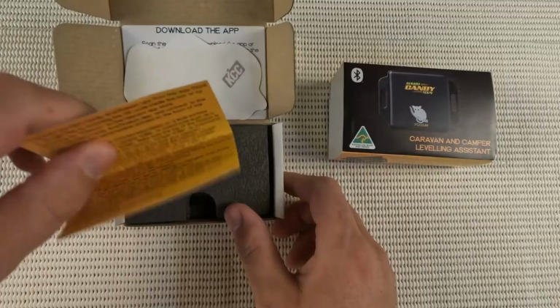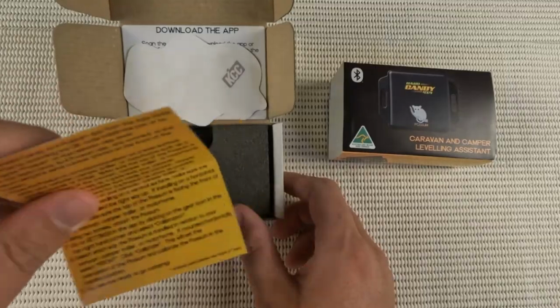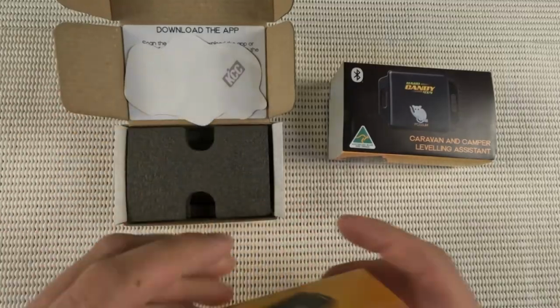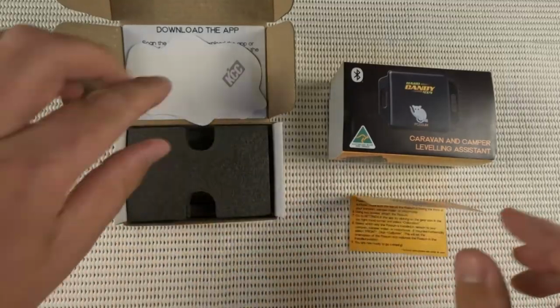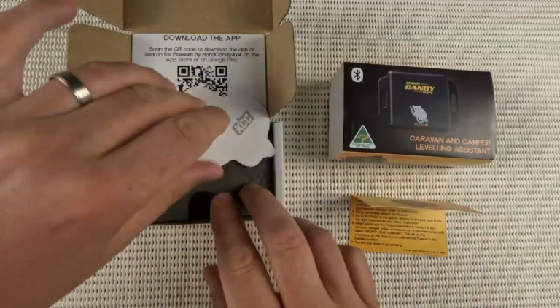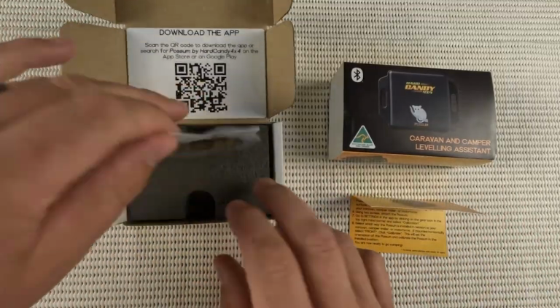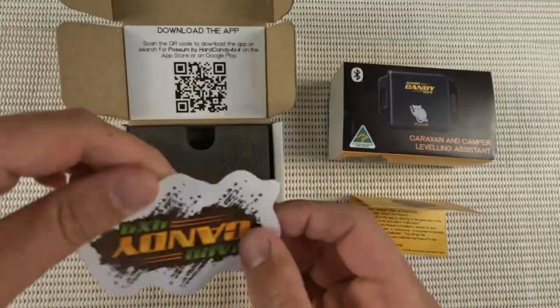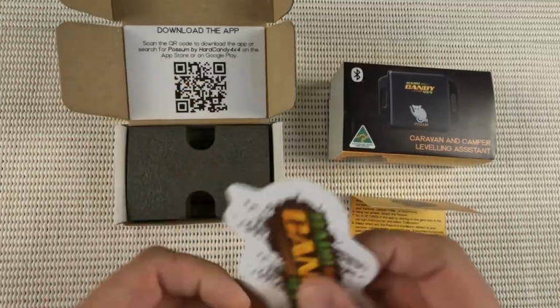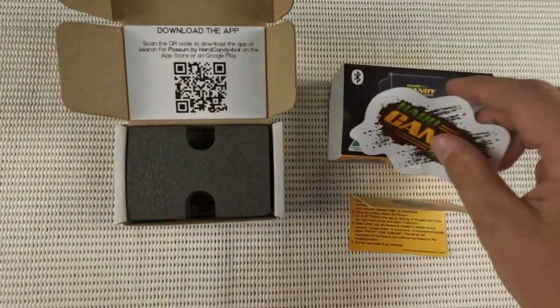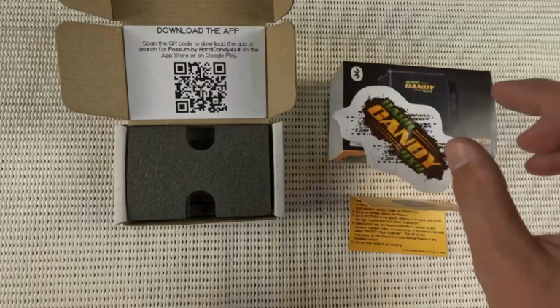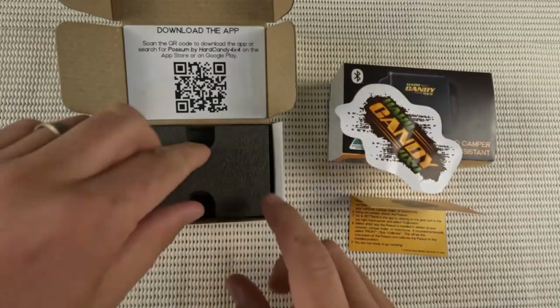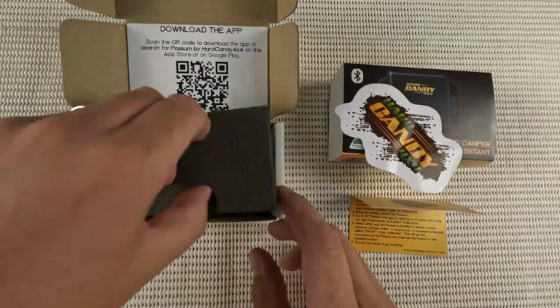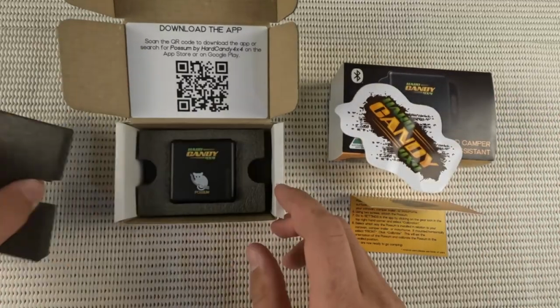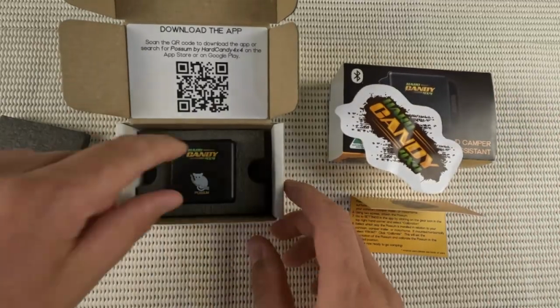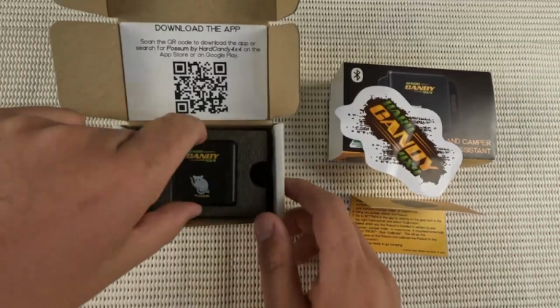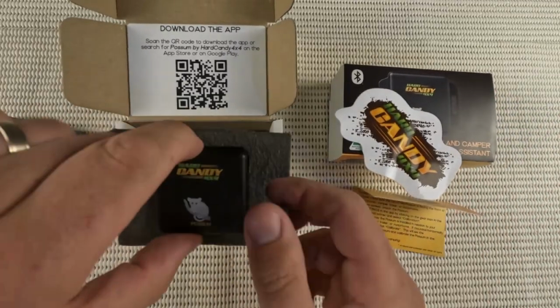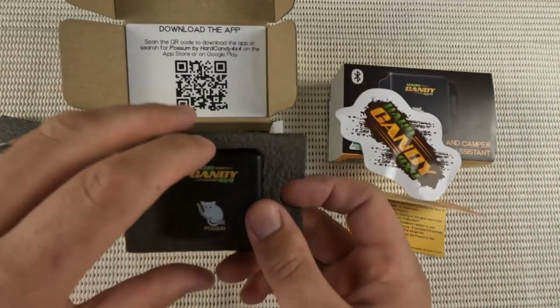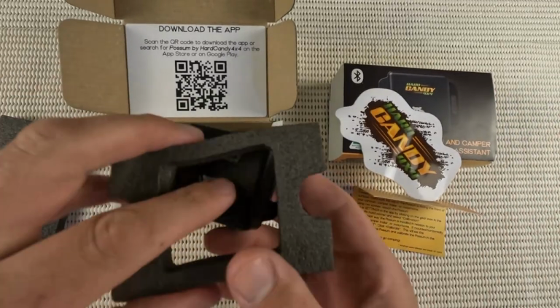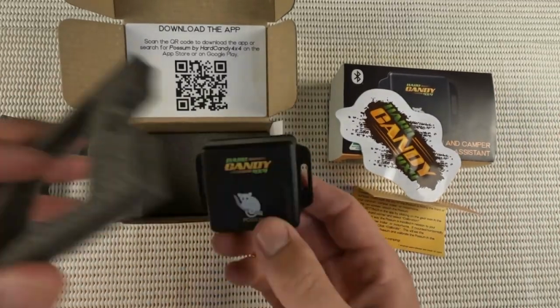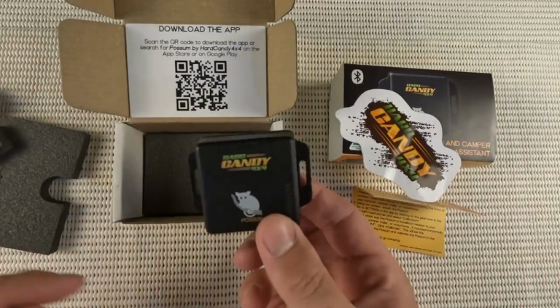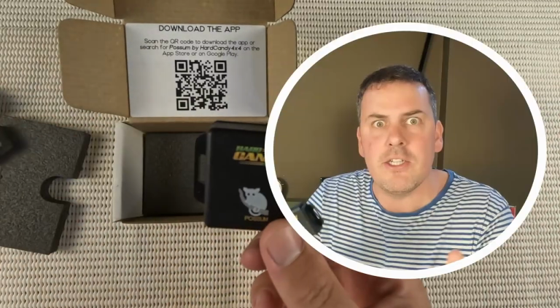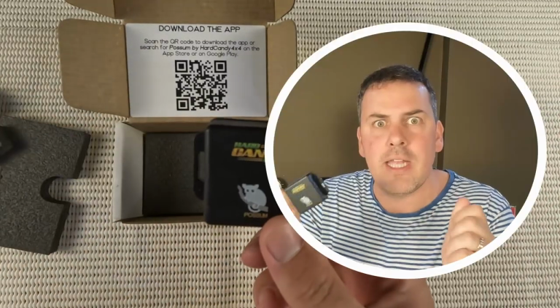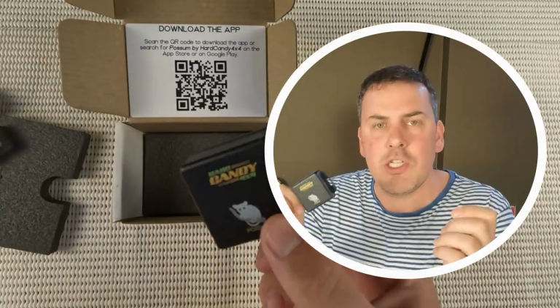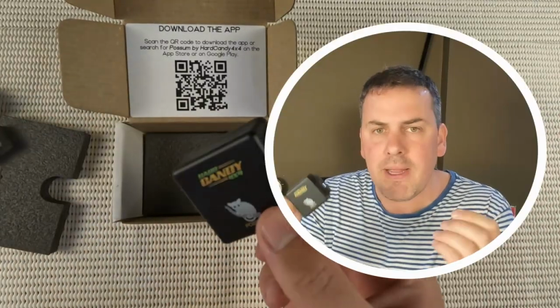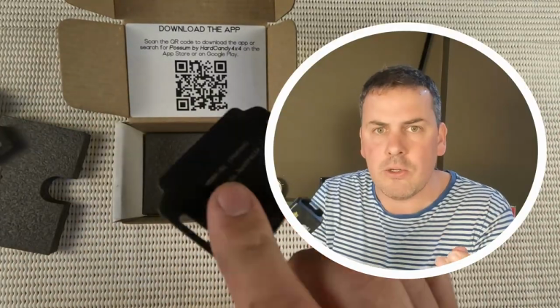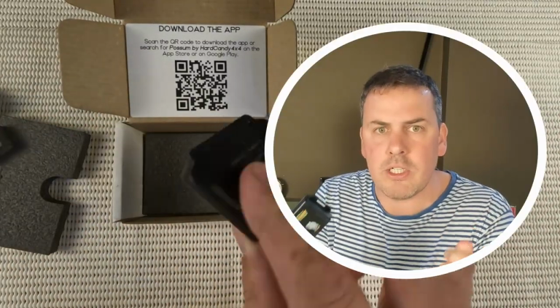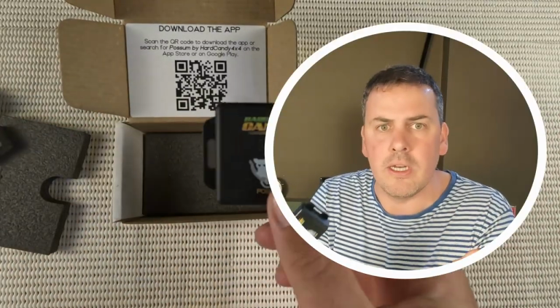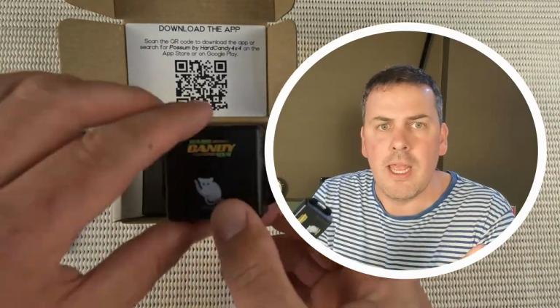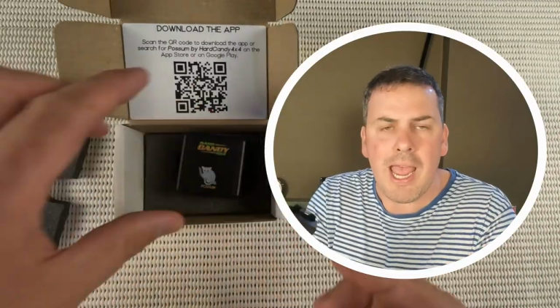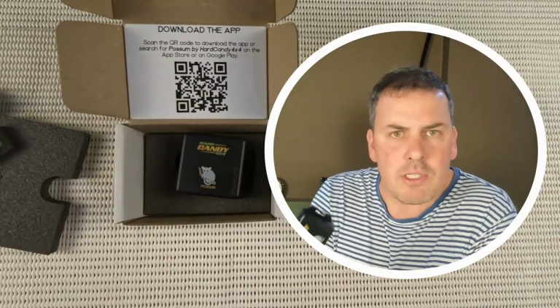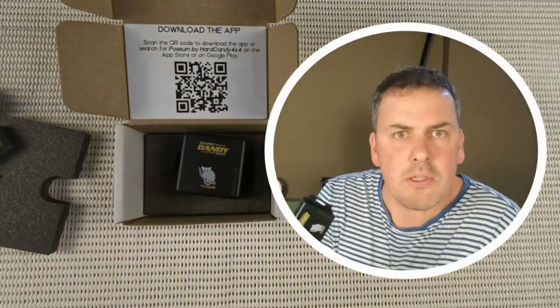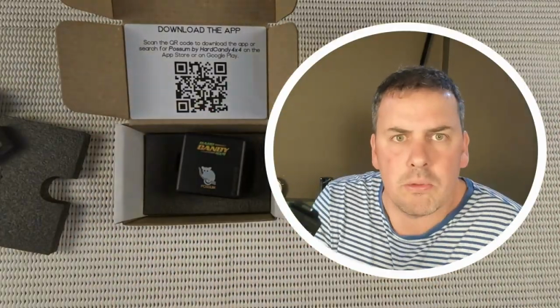This tiny device, called the Possum, is a high-end level packed with so many features that it just begs the question: how is it possible?